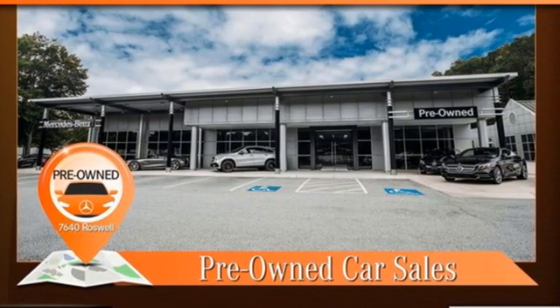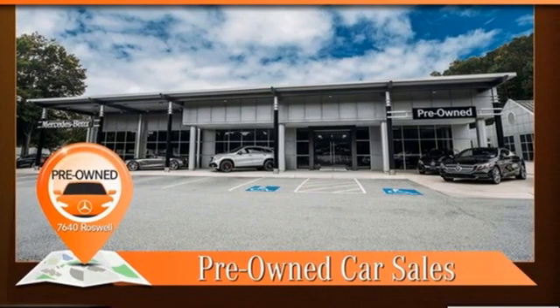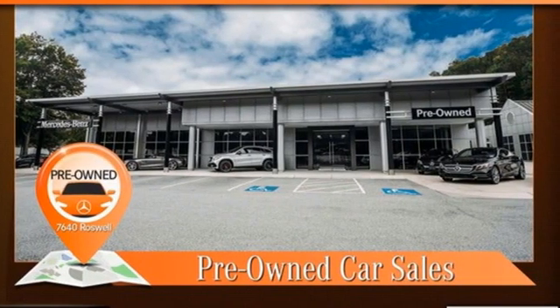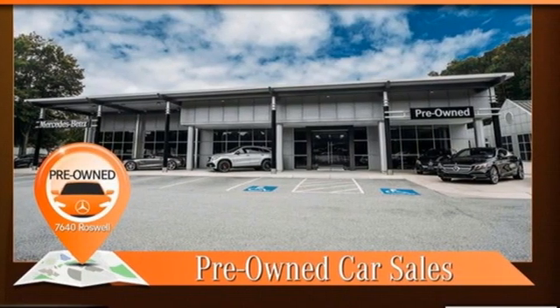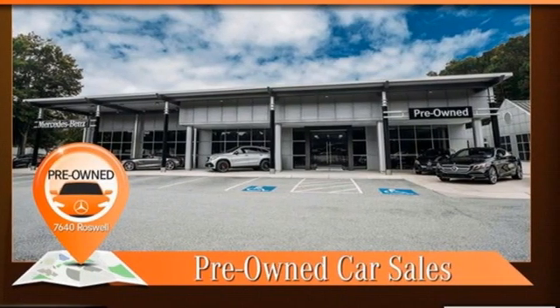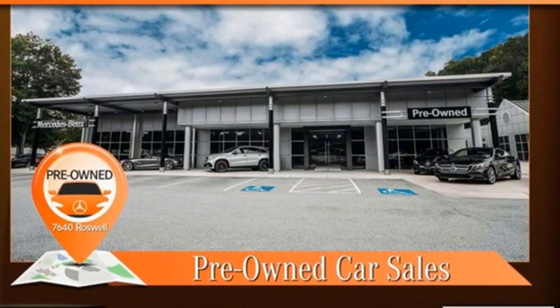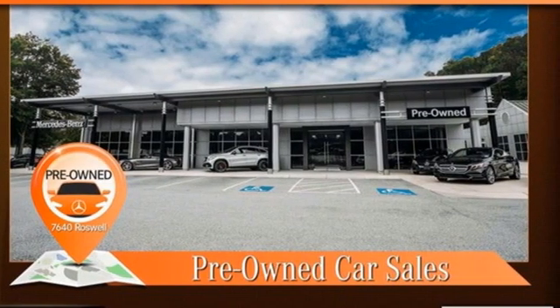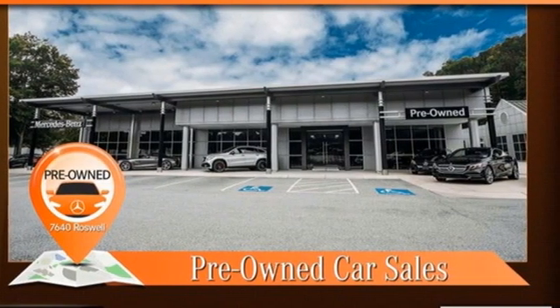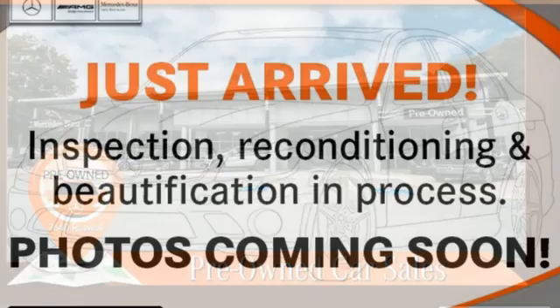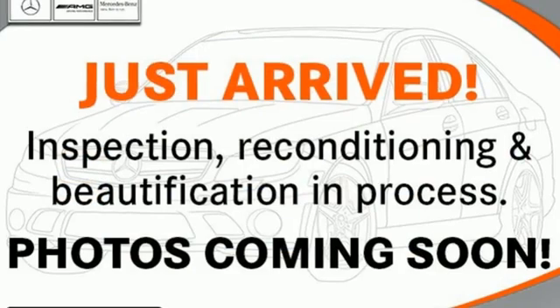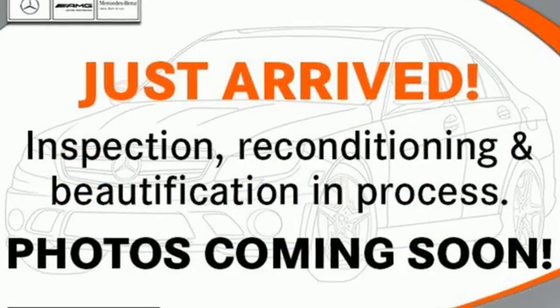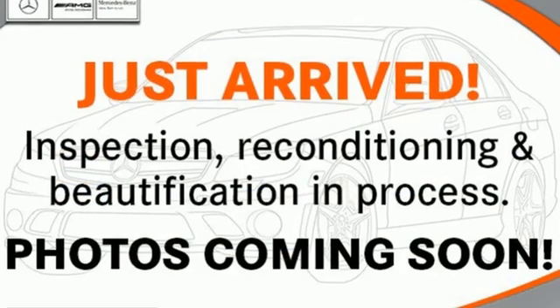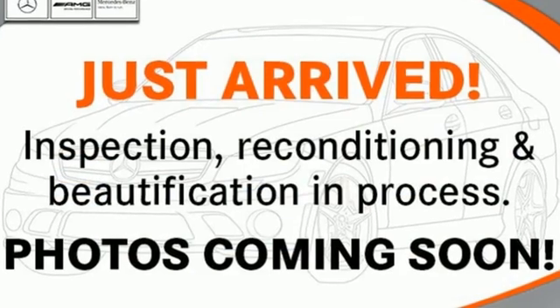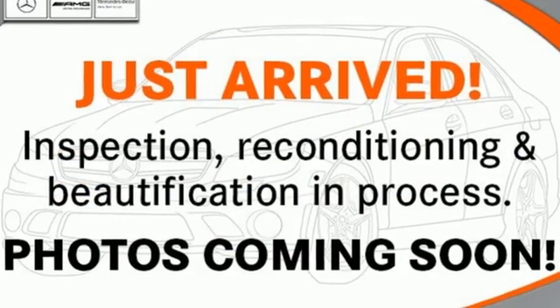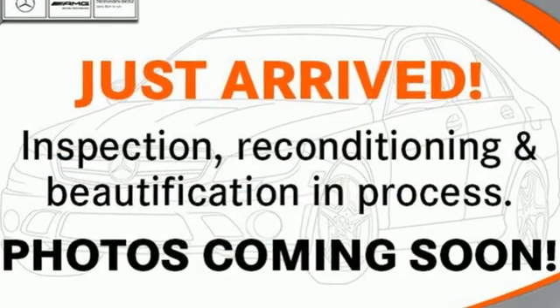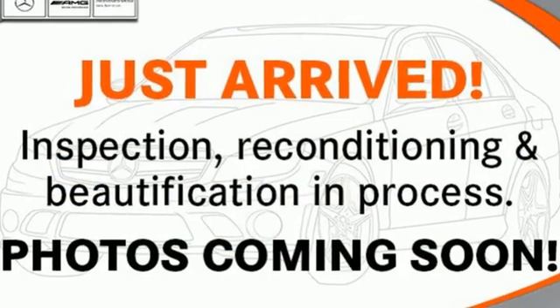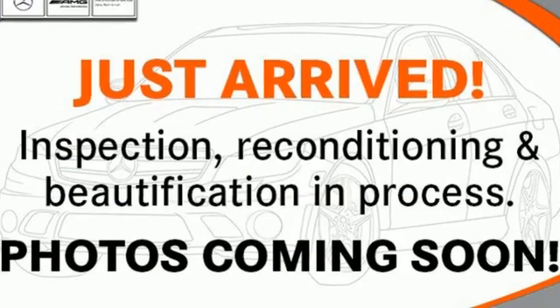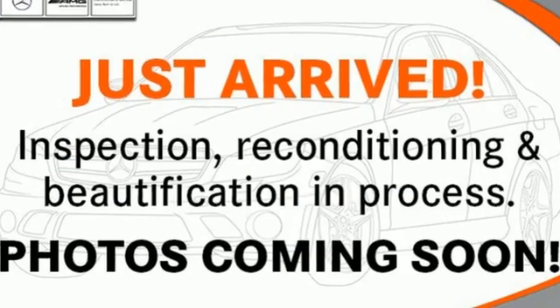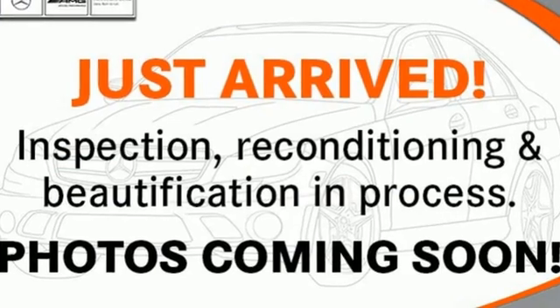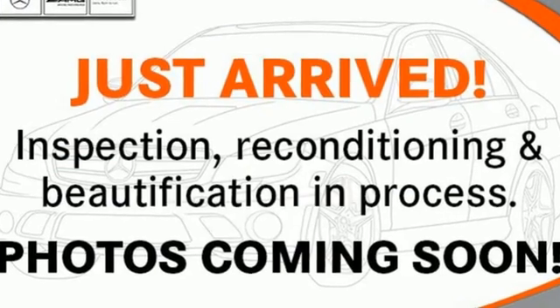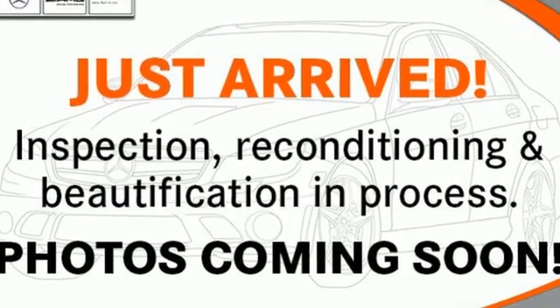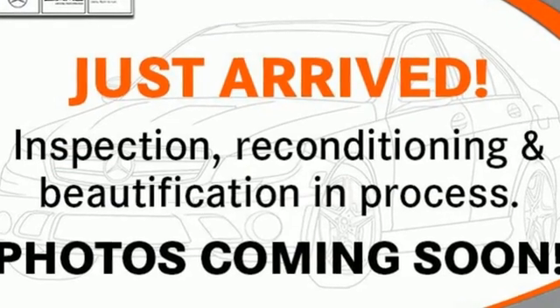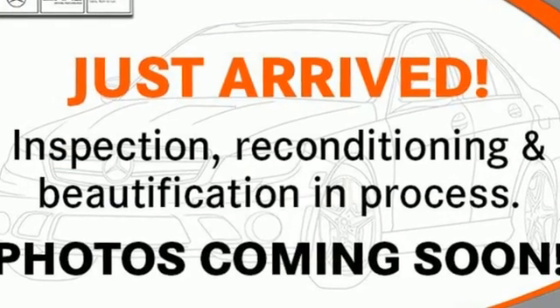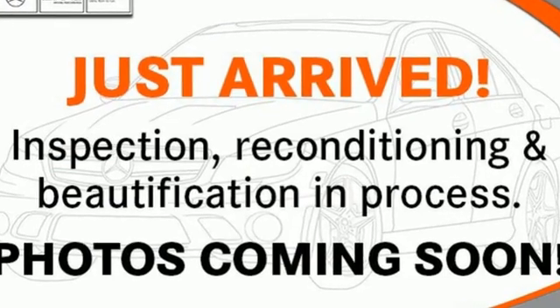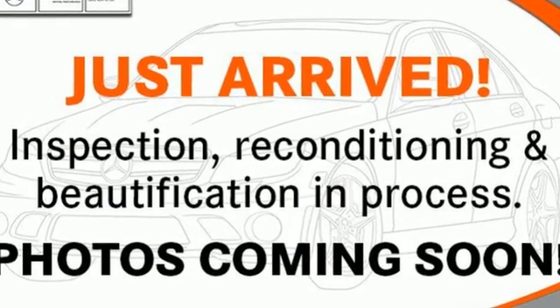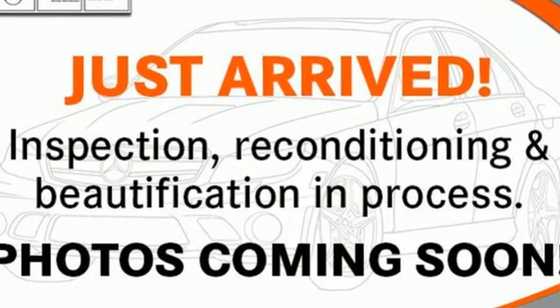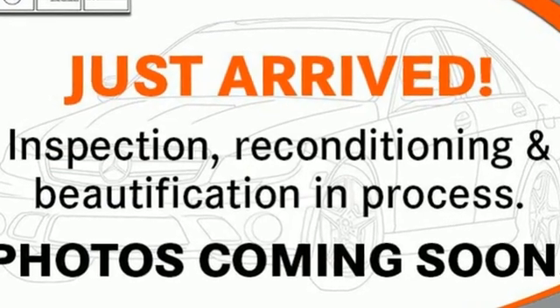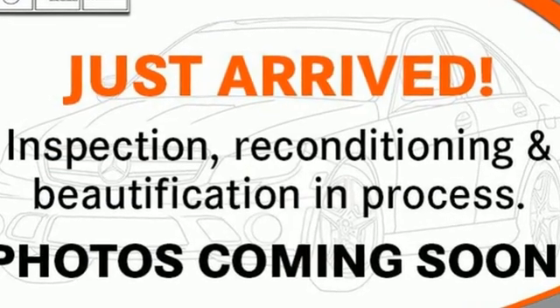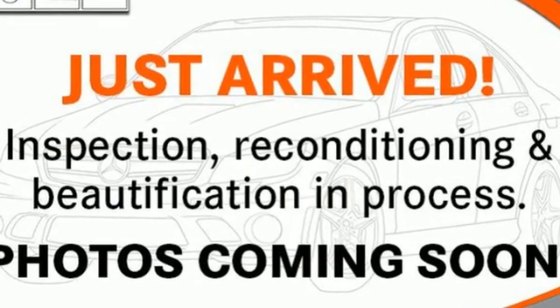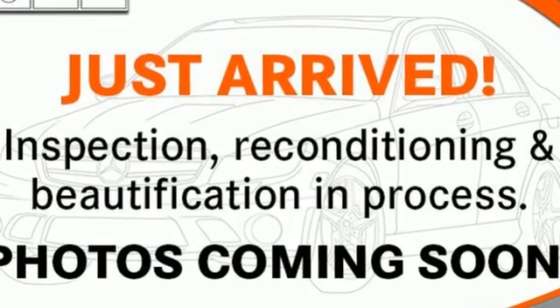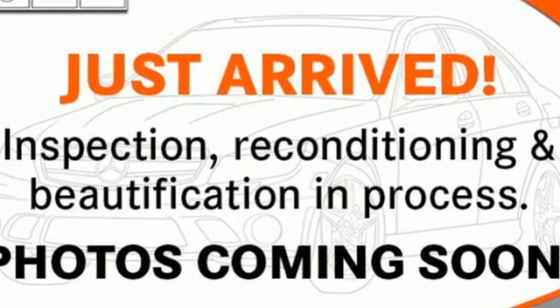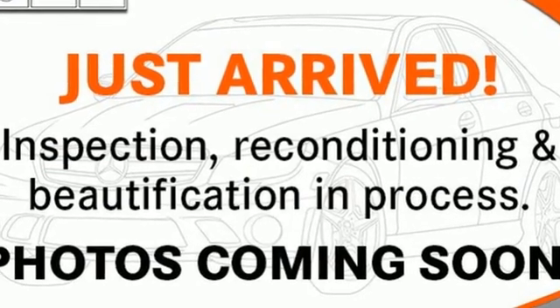Mercedes-Benz: high style, high performance. See it for yourself when you take it for a test drive.